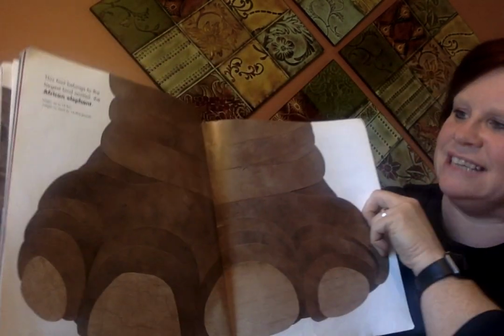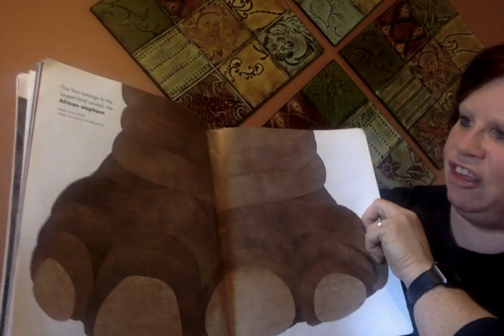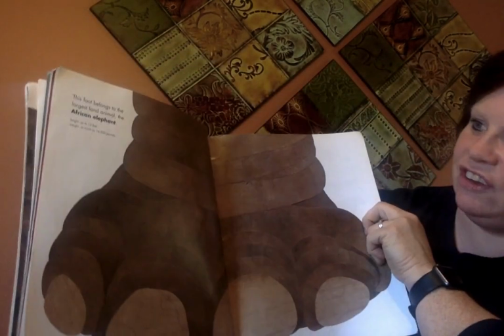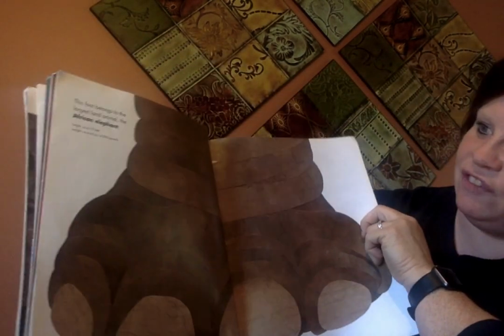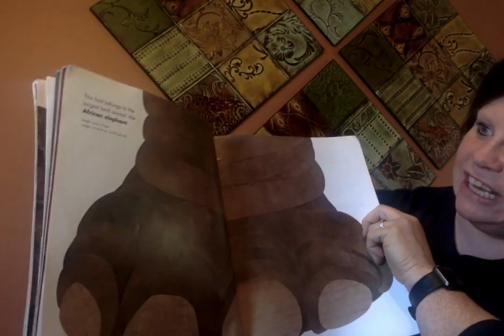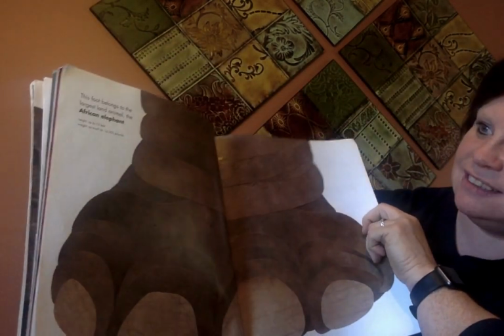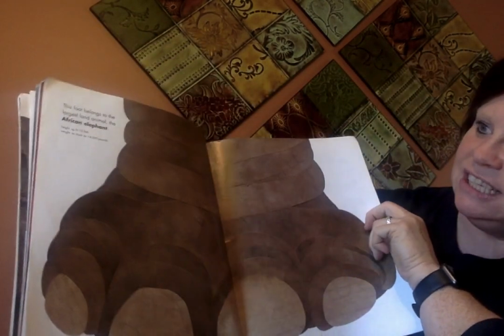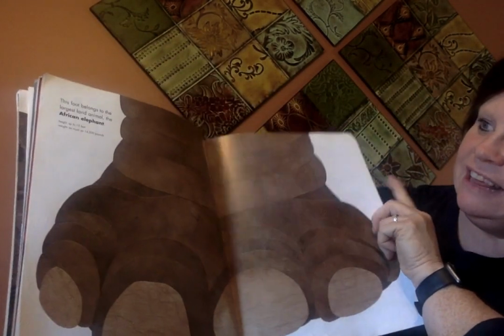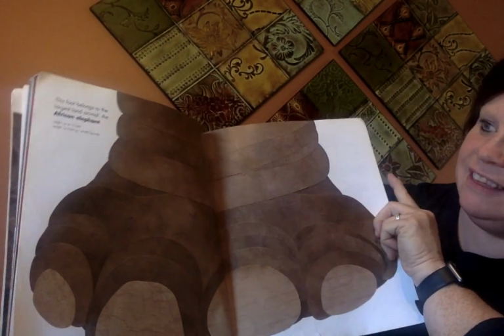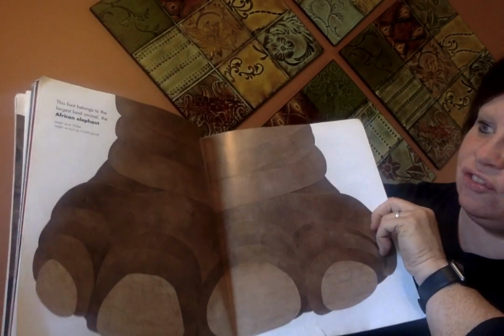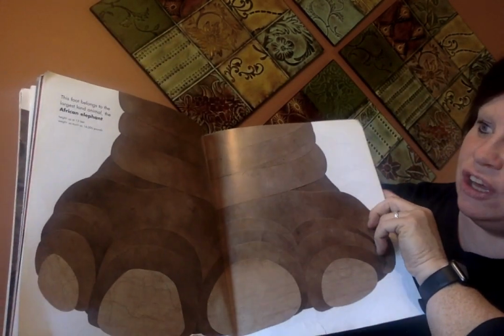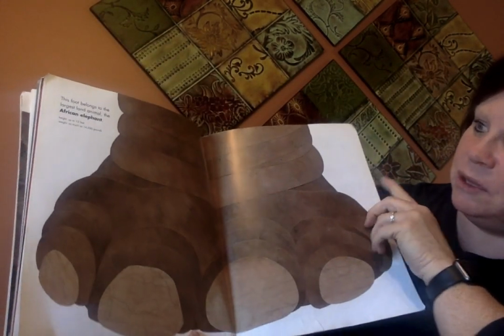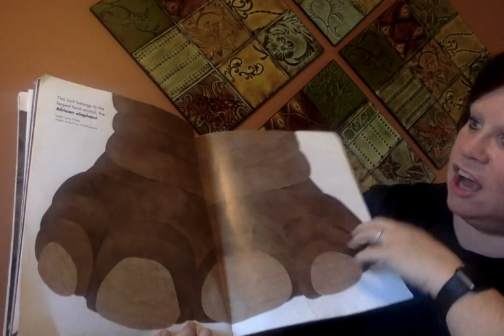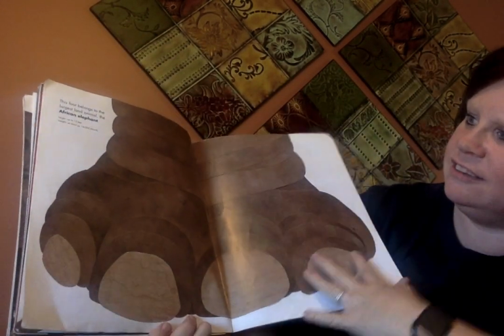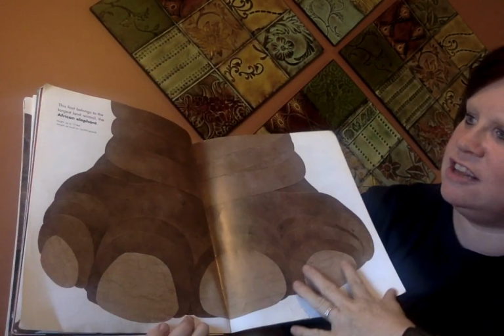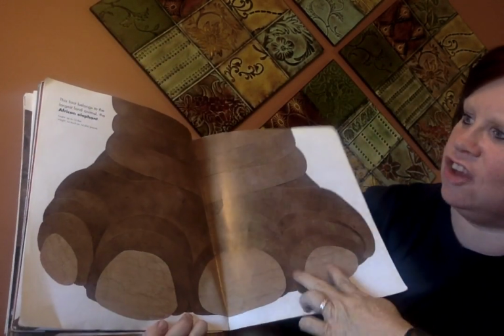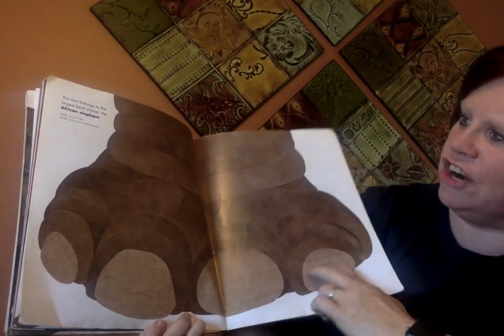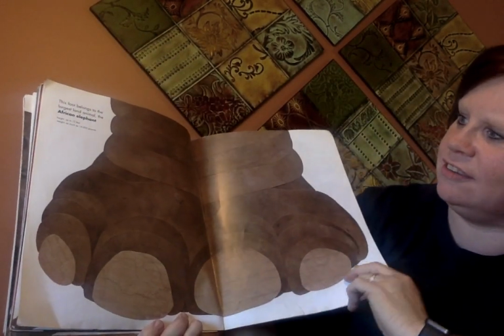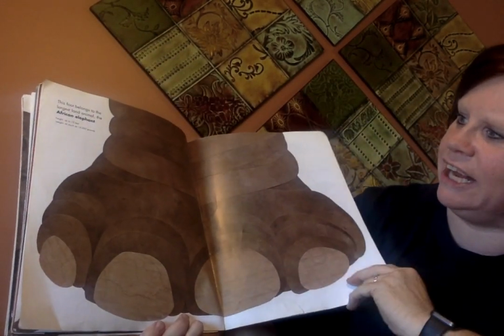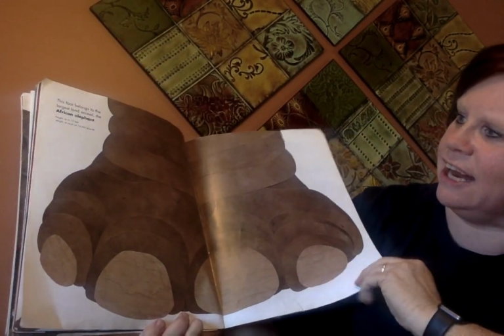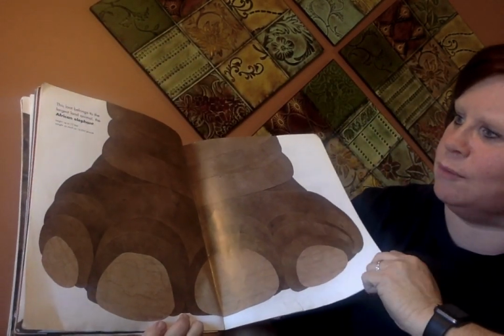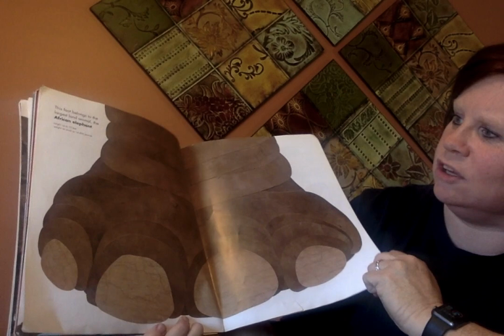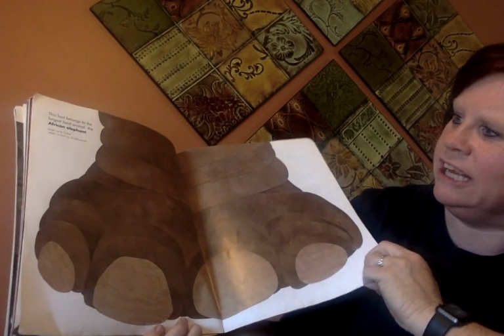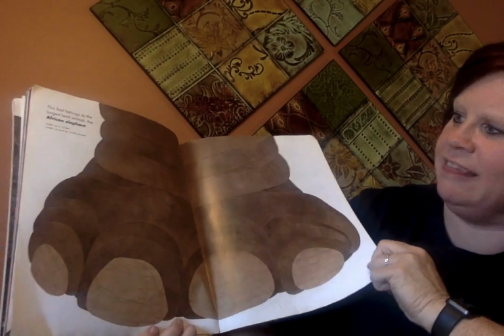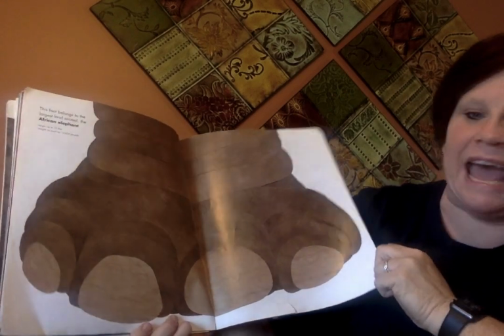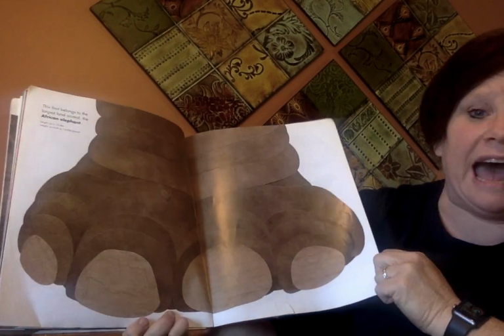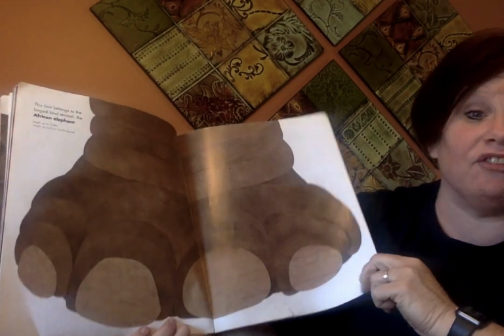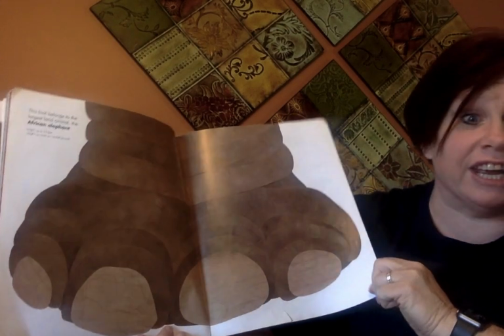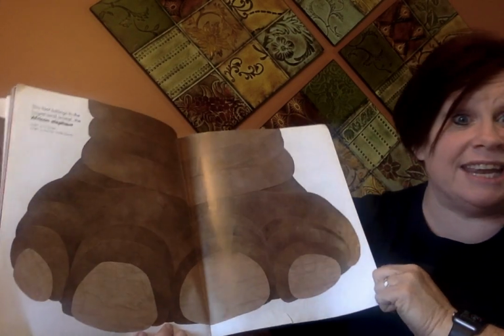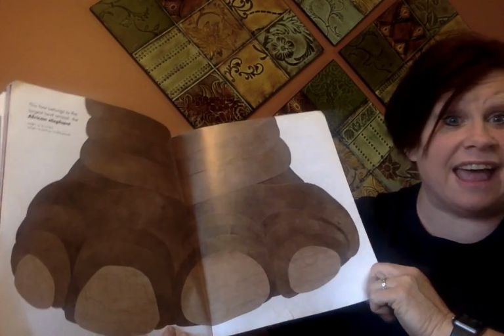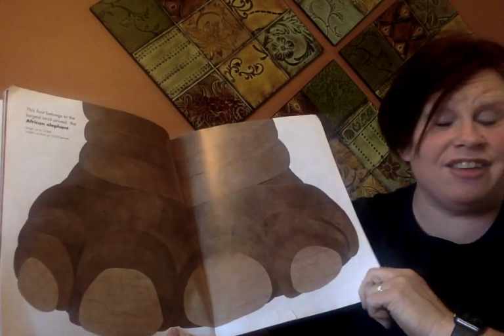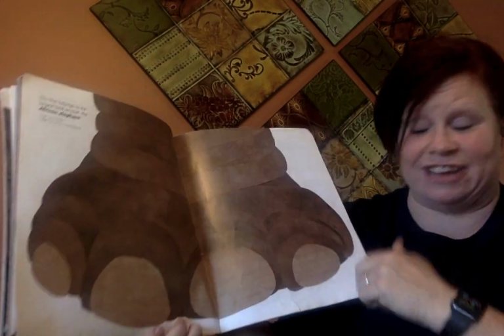It's an elephant foot. This foot belongs to the largest land animal, the African elephant.